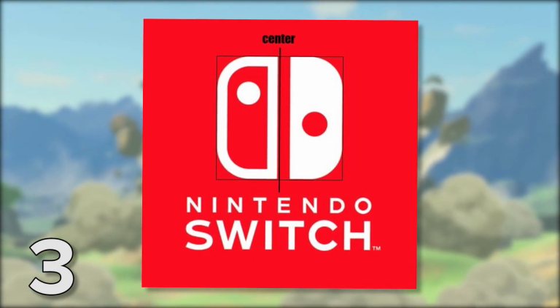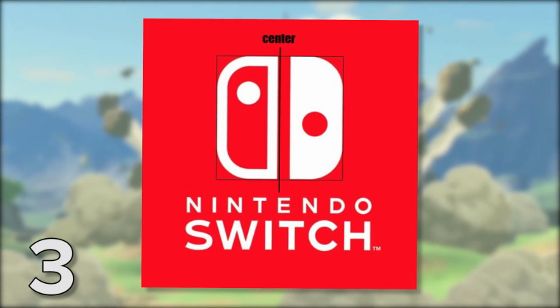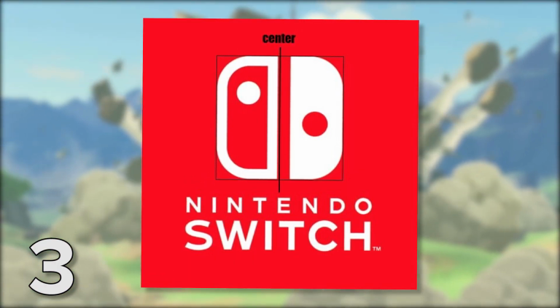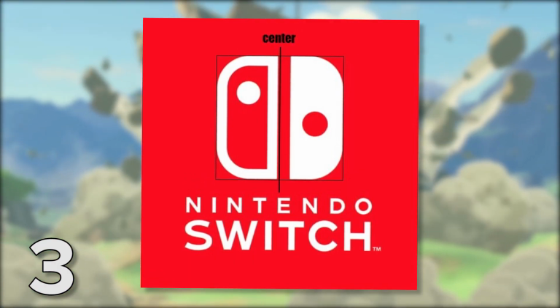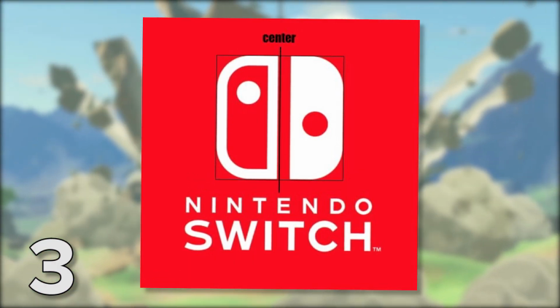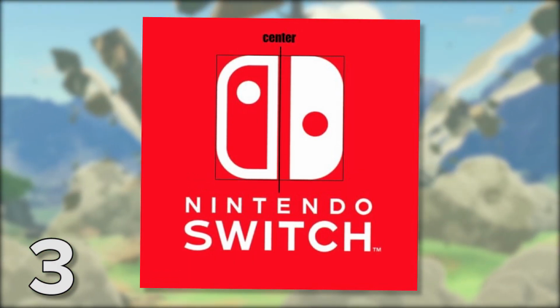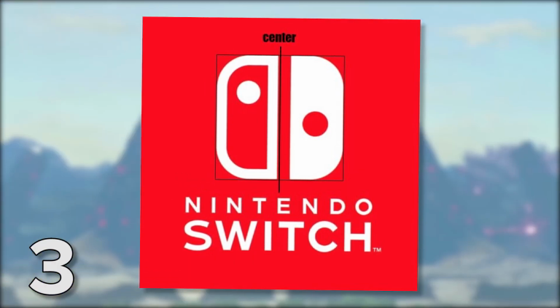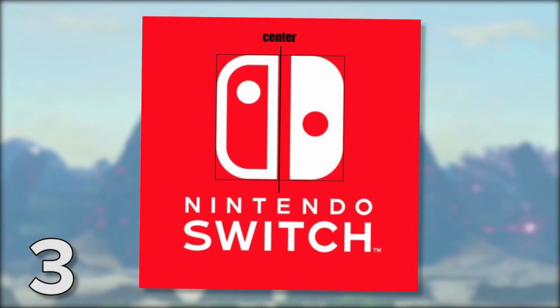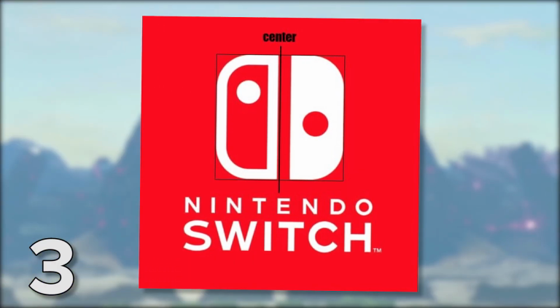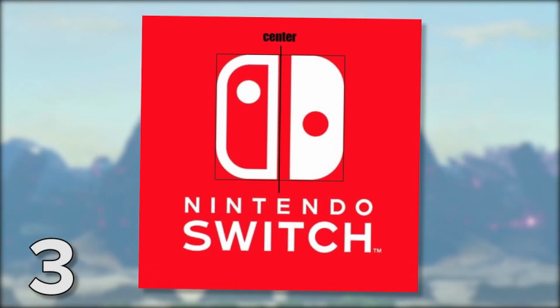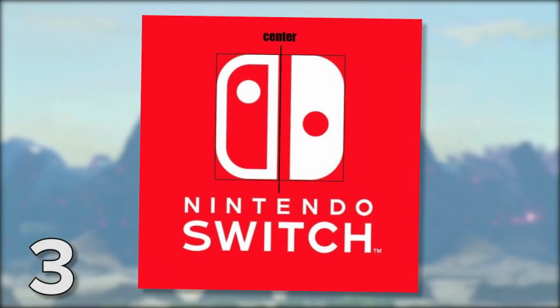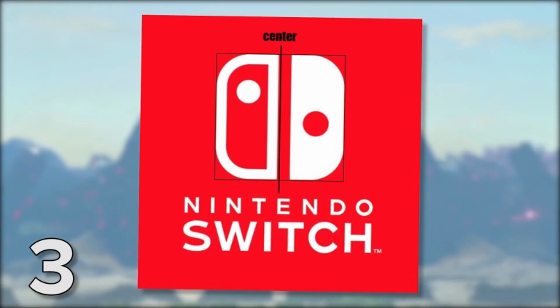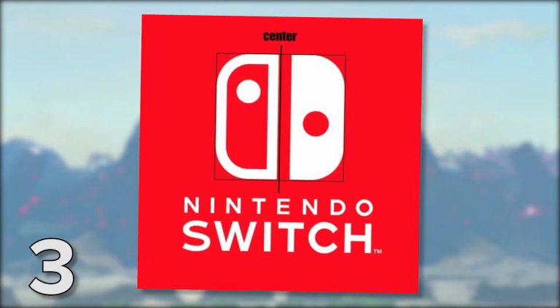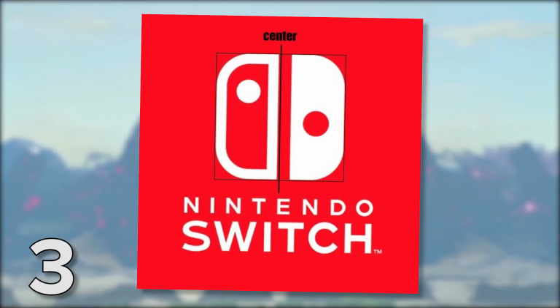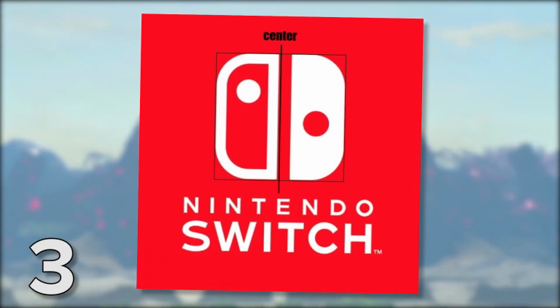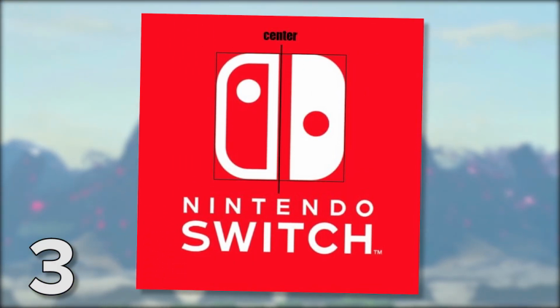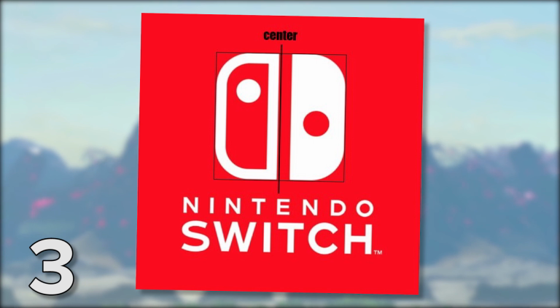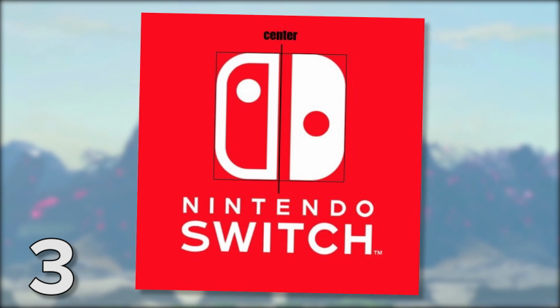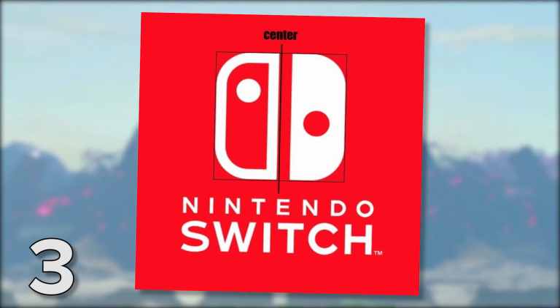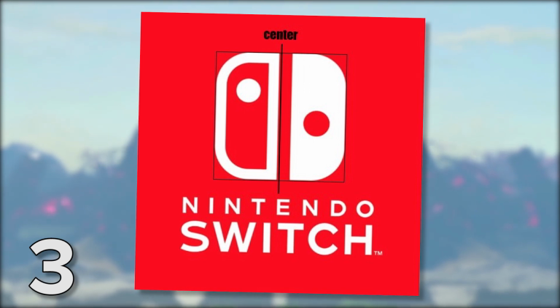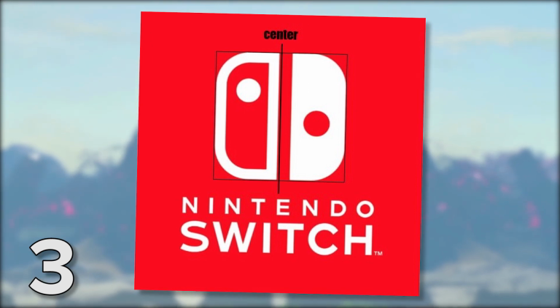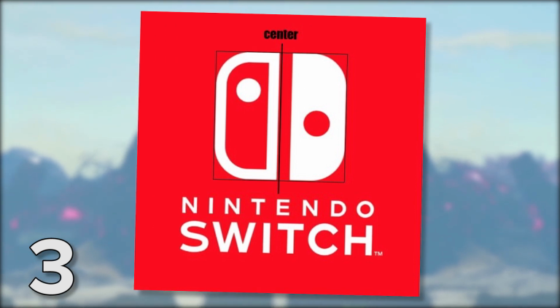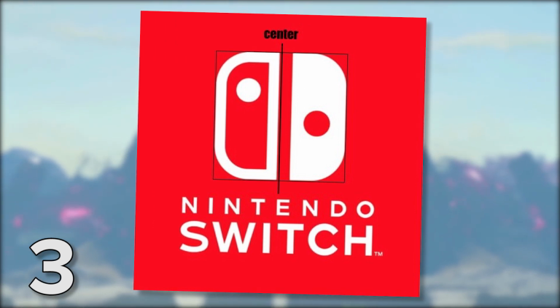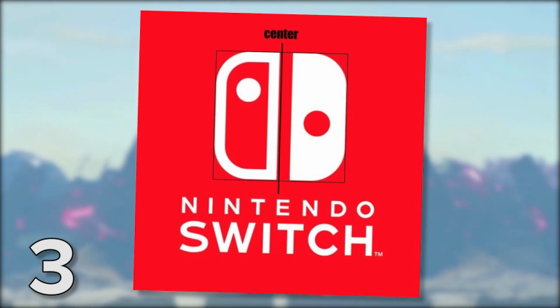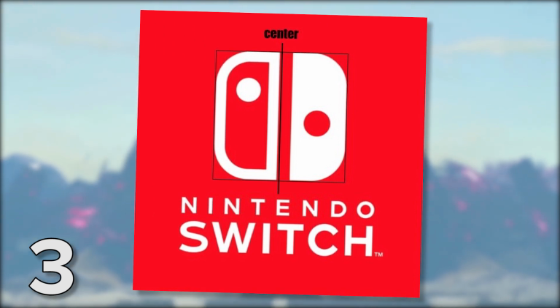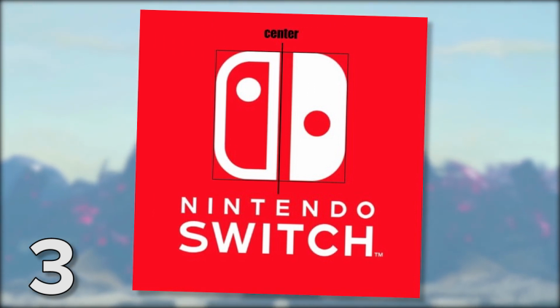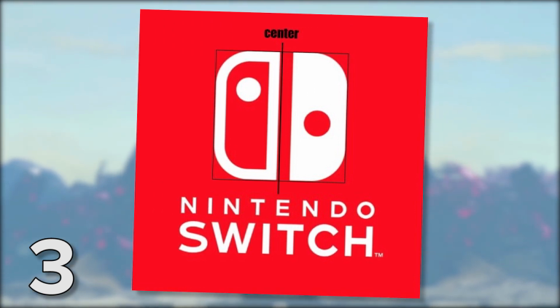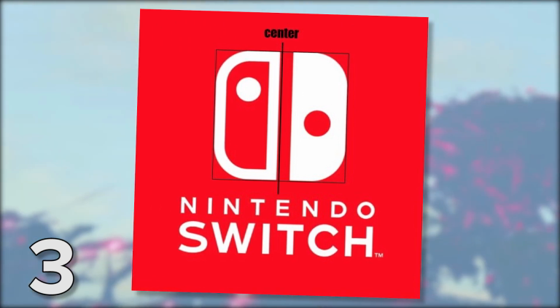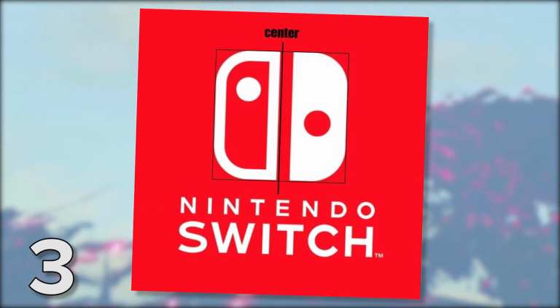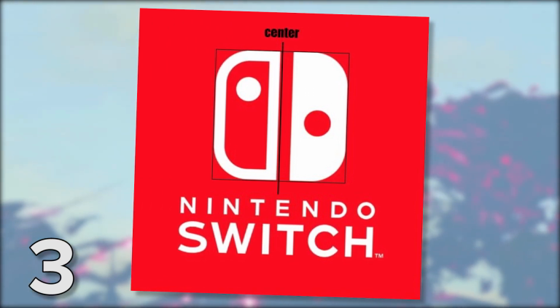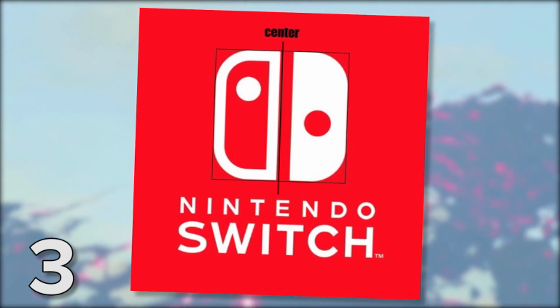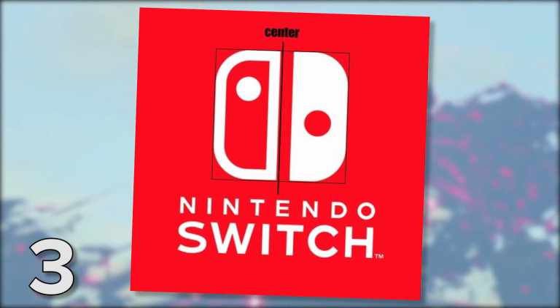This is the Switch logo. As someone pointed out on Twitter, it's not actually symmetrical.